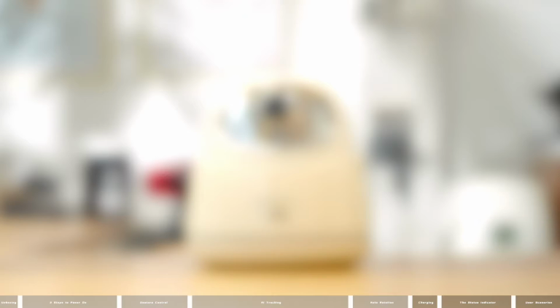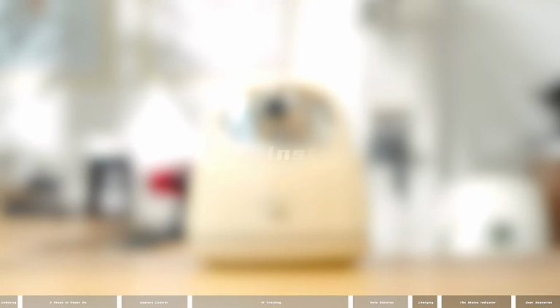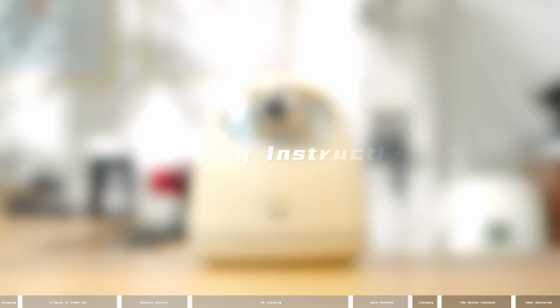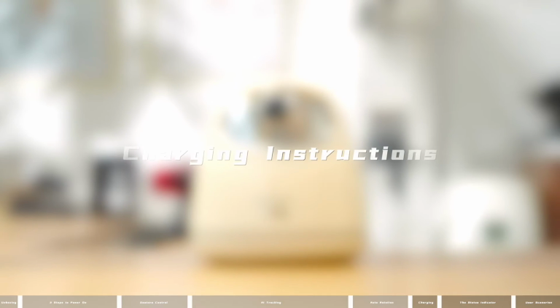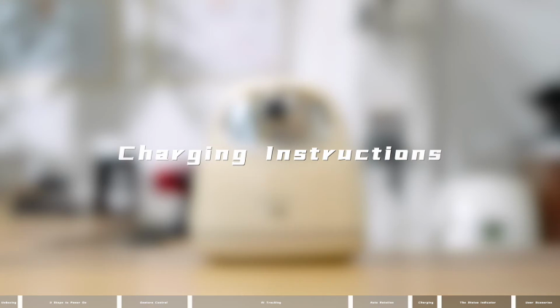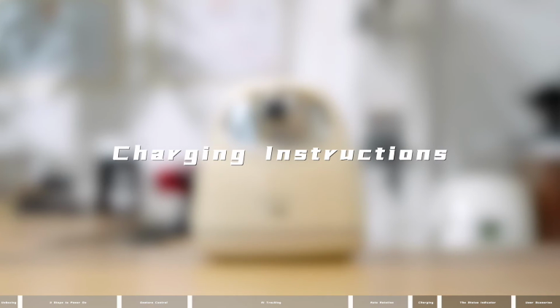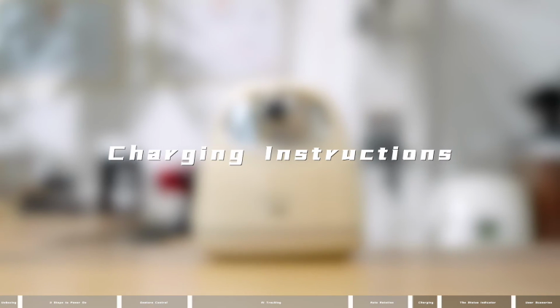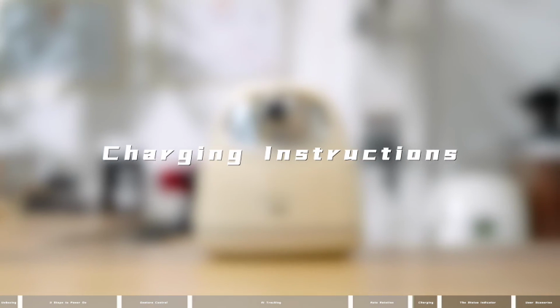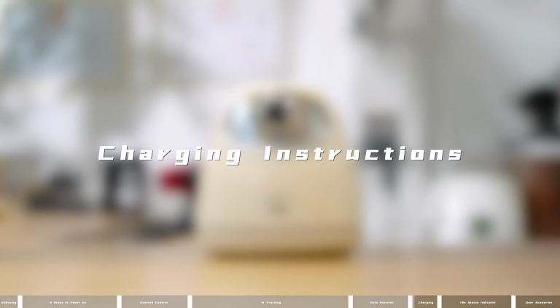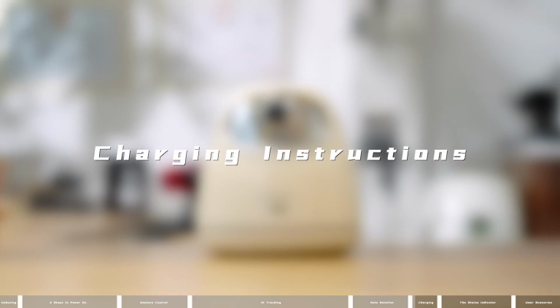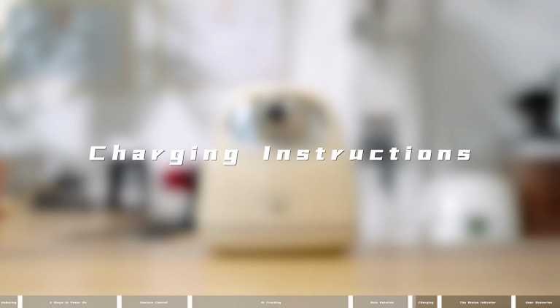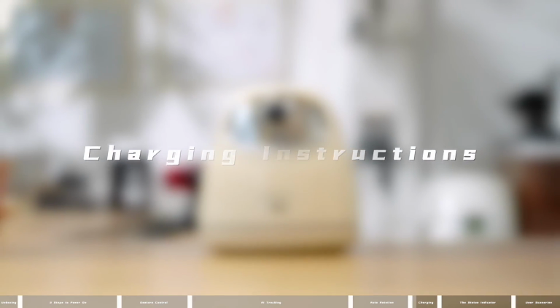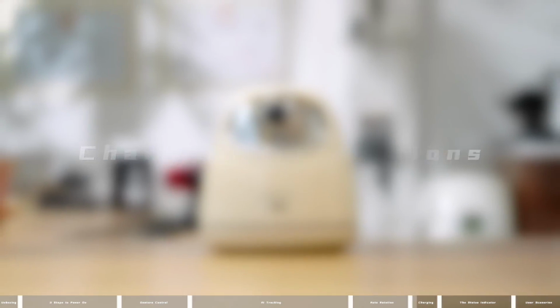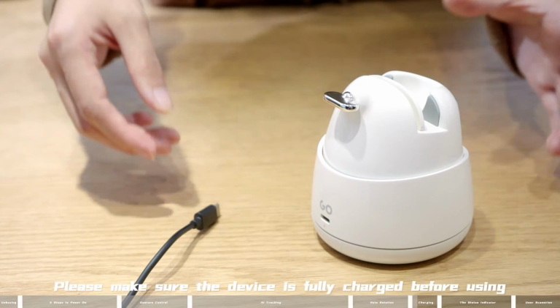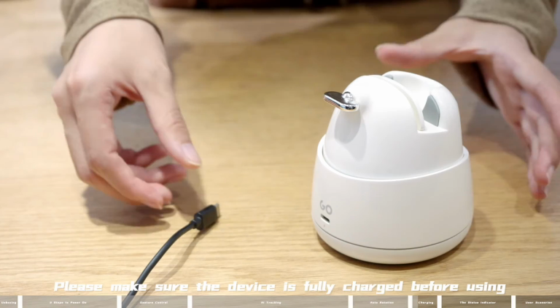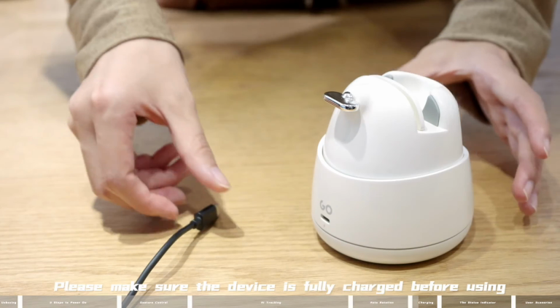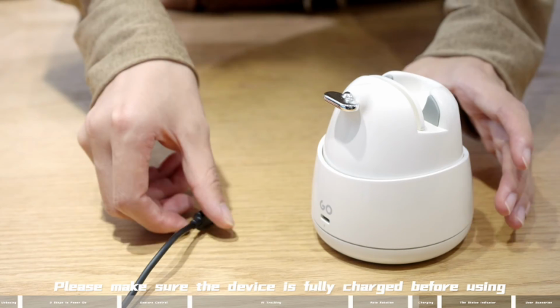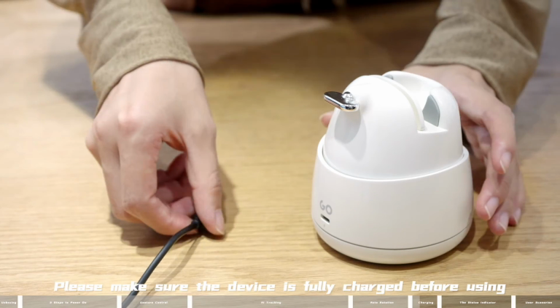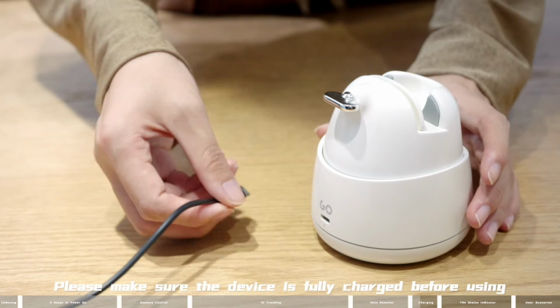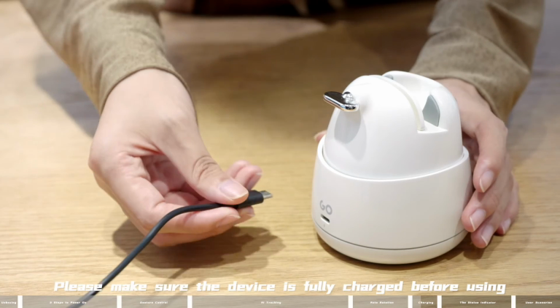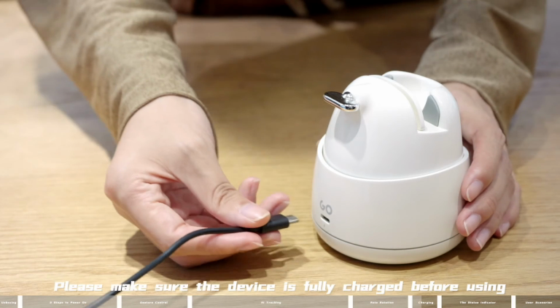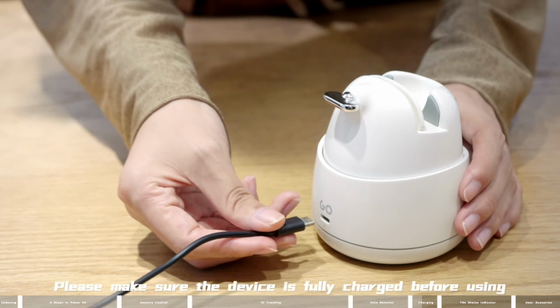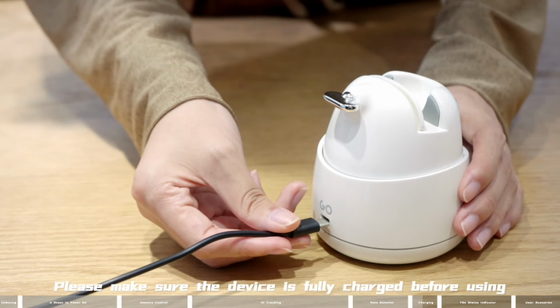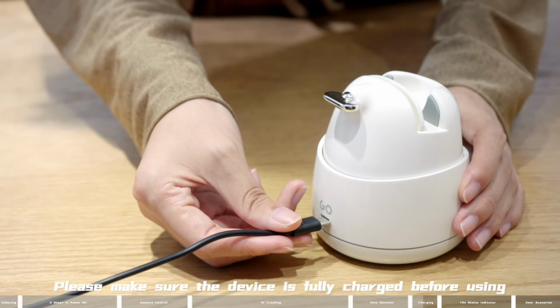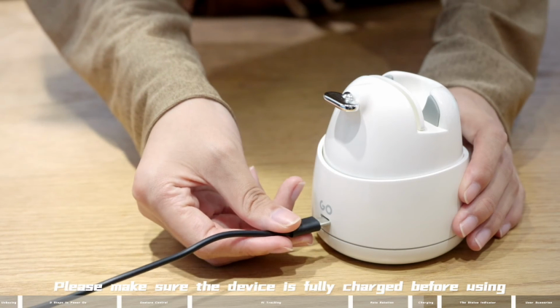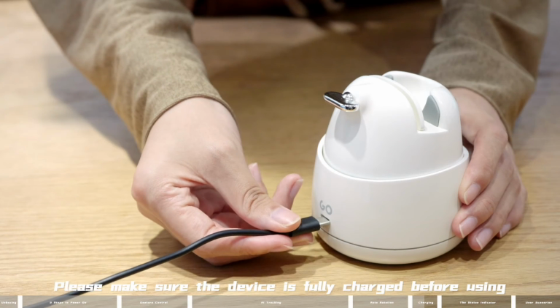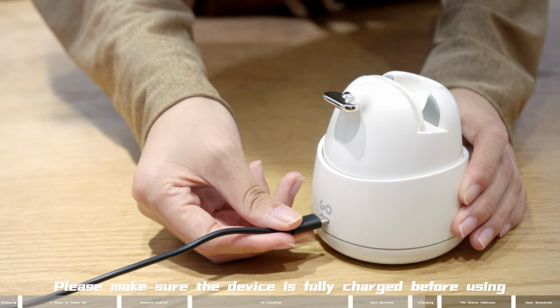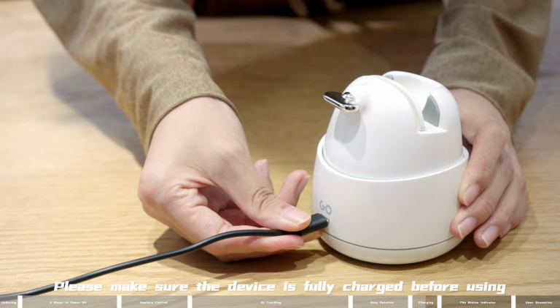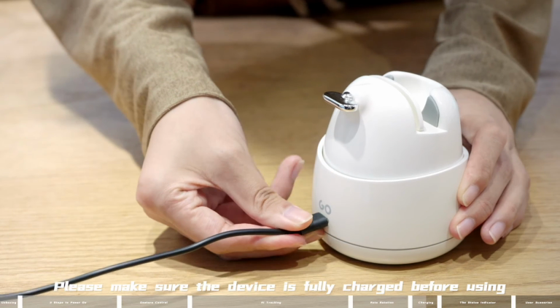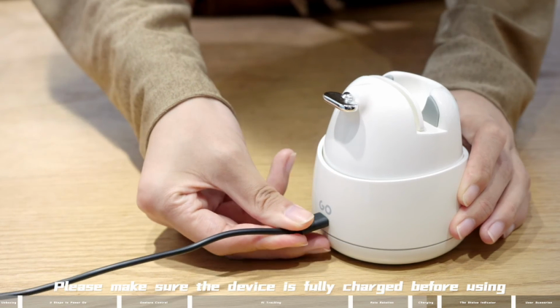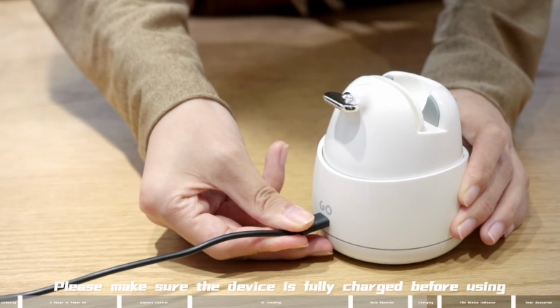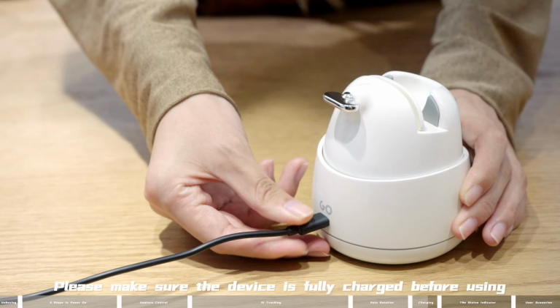Charging instructions: please make sure the device is fully charged before using.